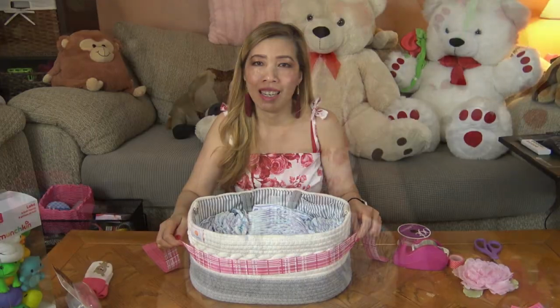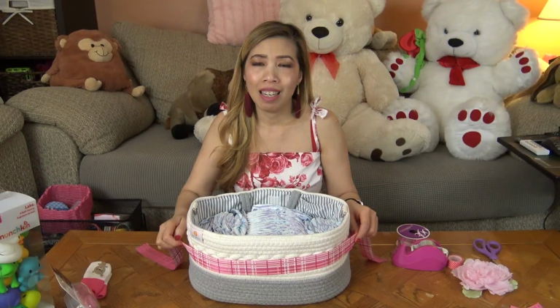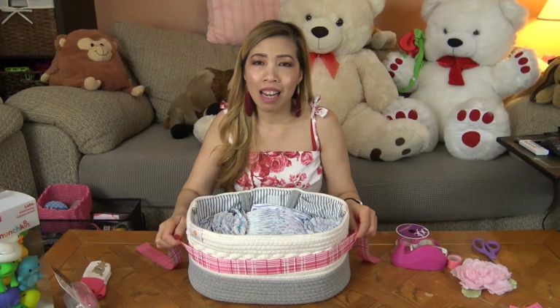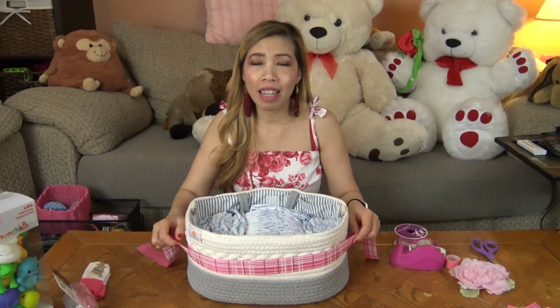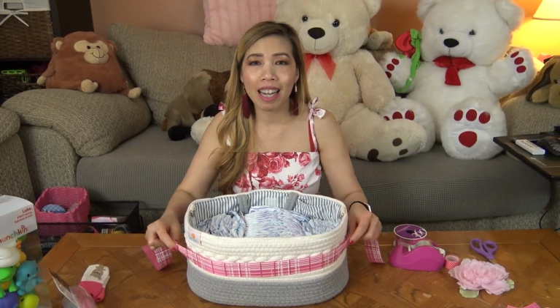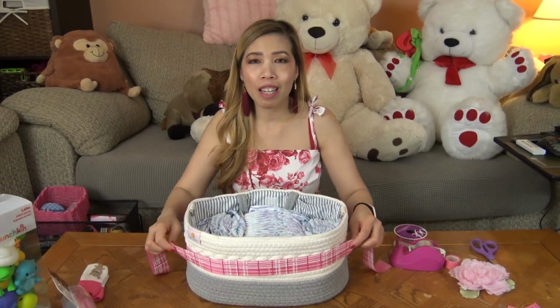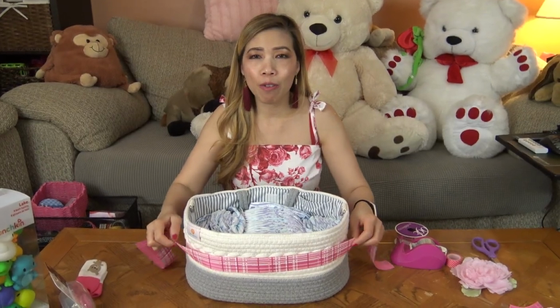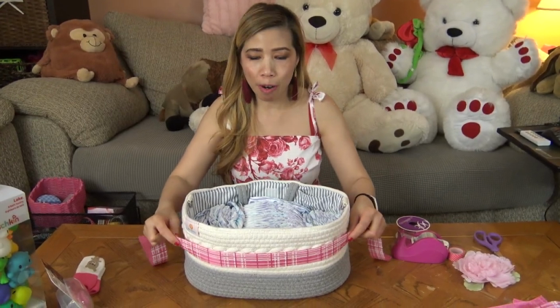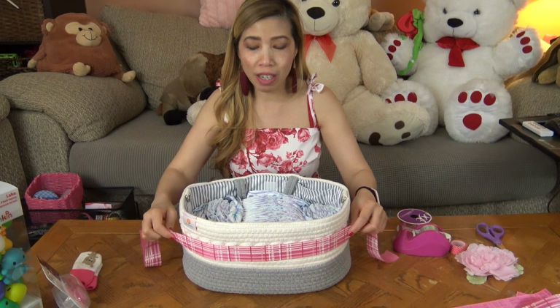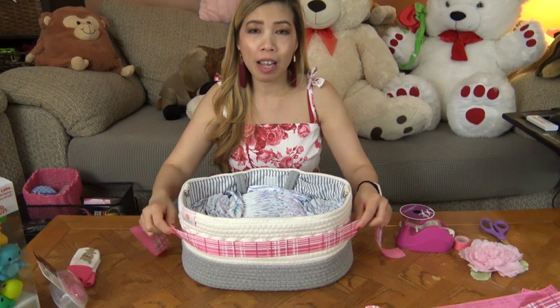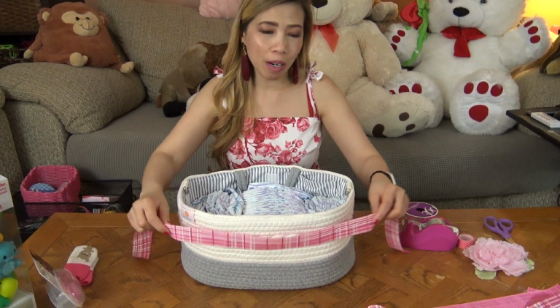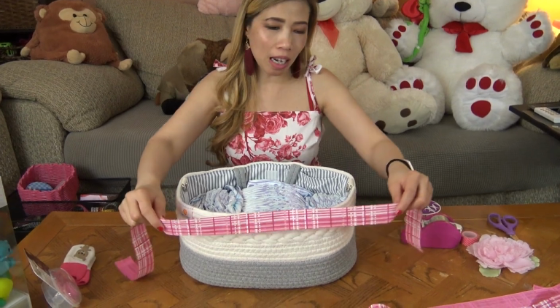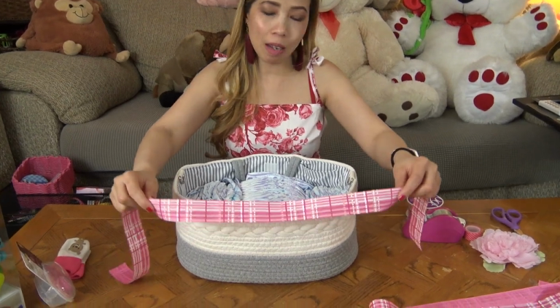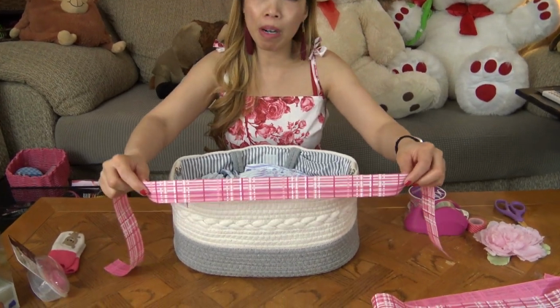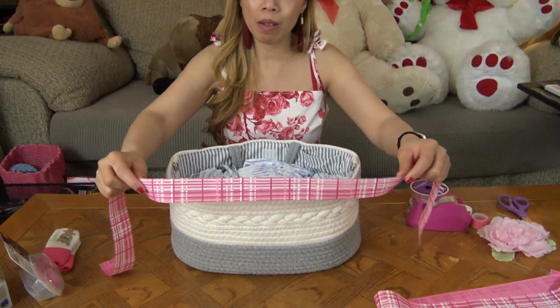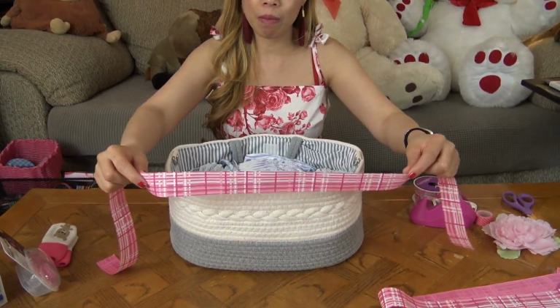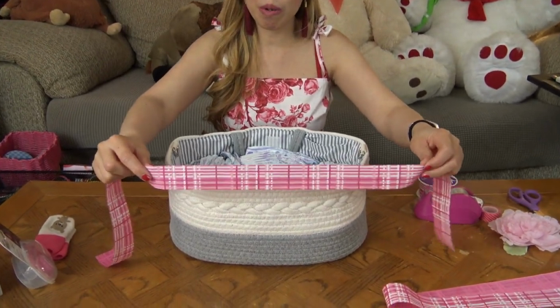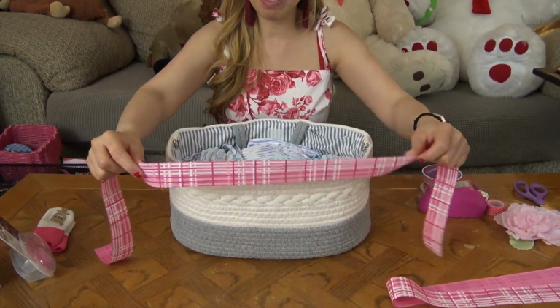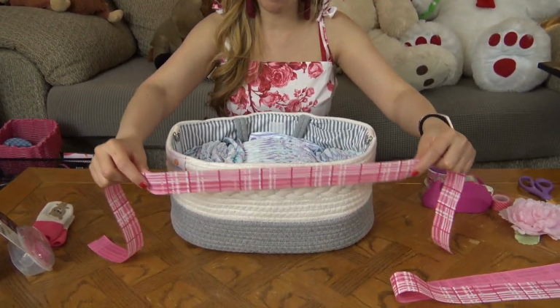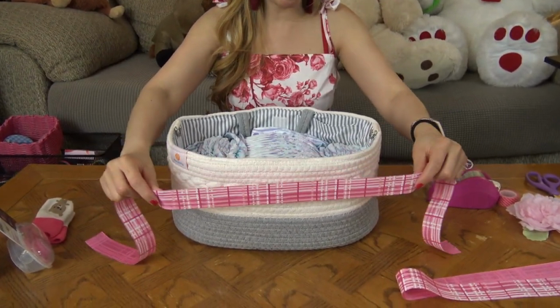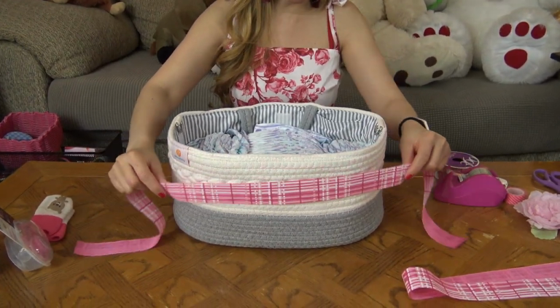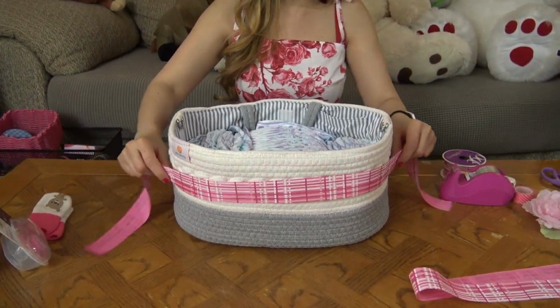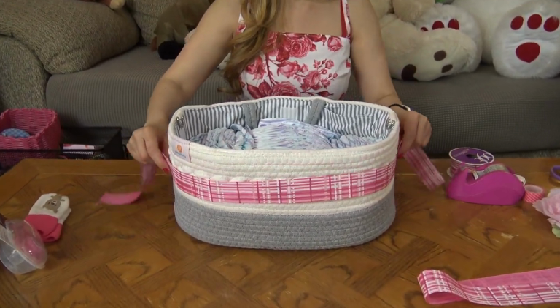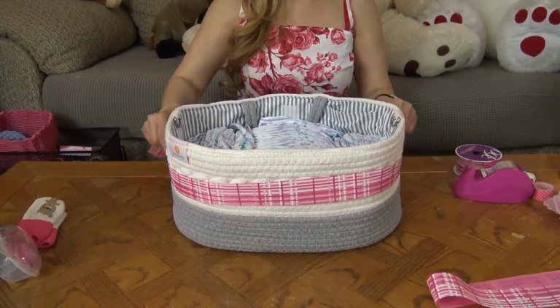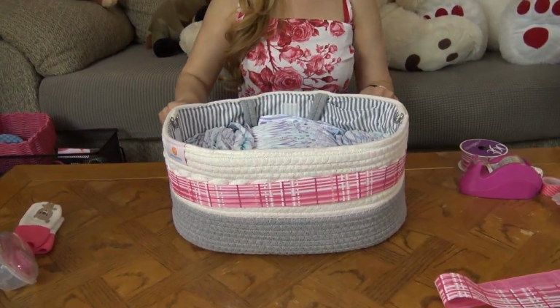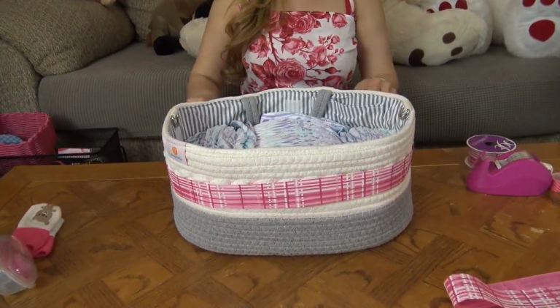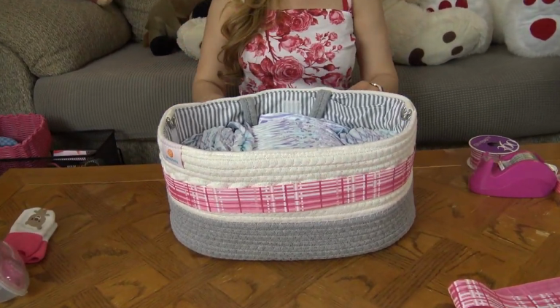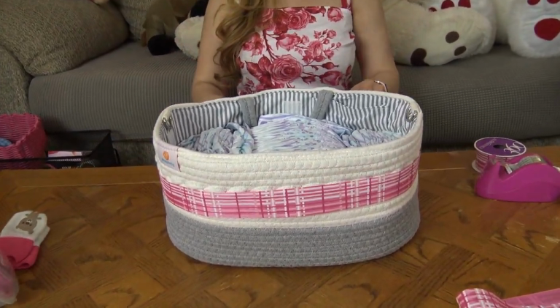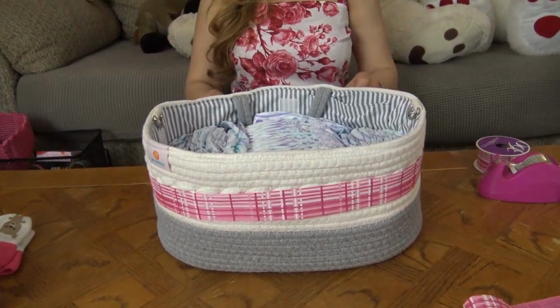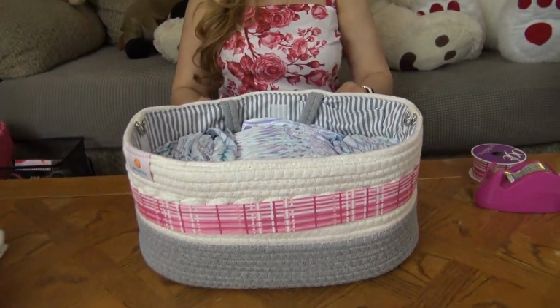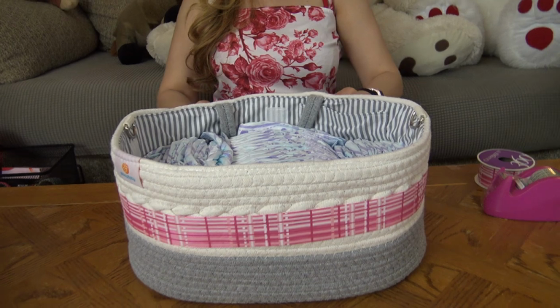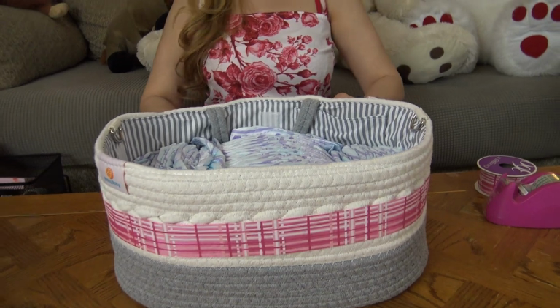Now pull the caddy off the diapers. I'm gonna put the ribbon around it to make it look nice and pretty.